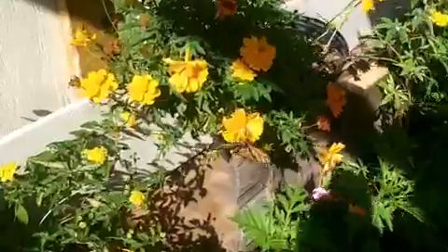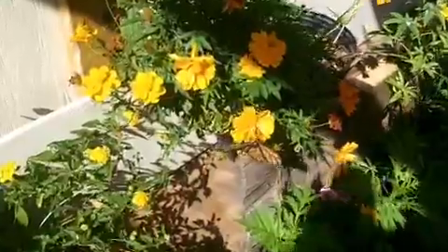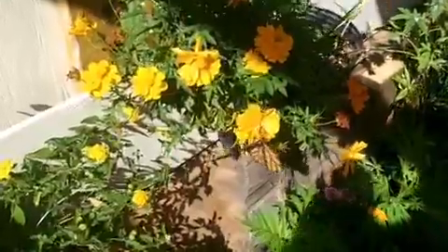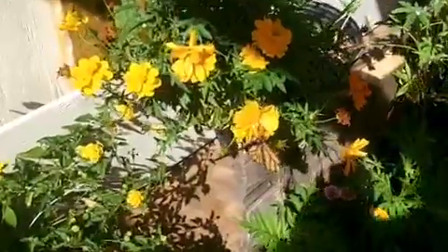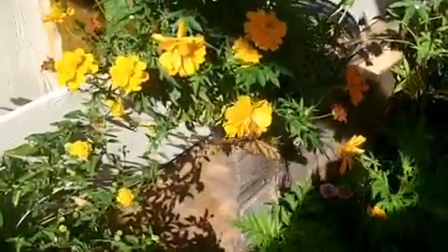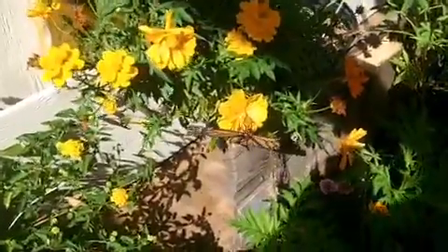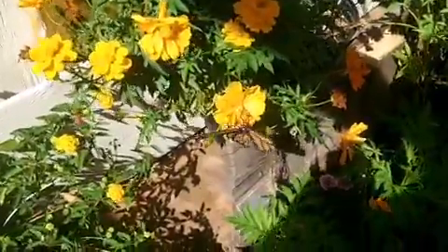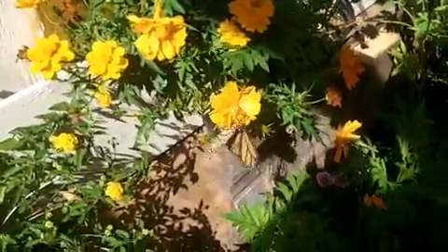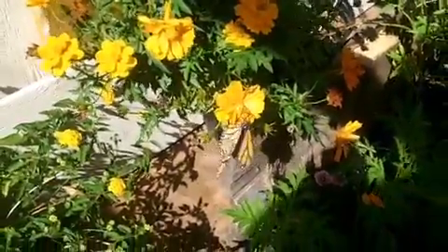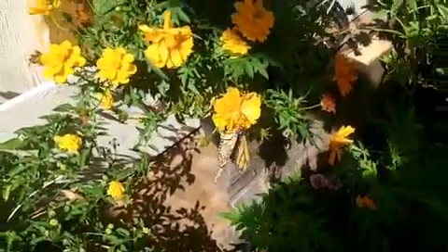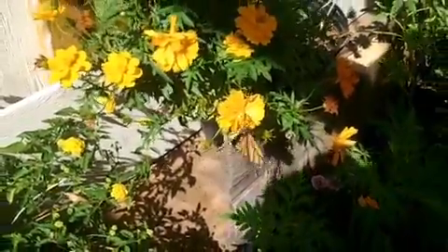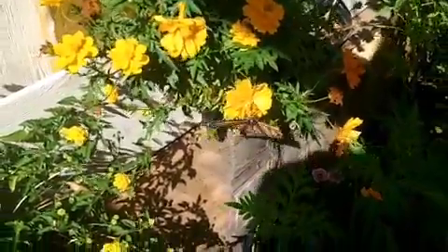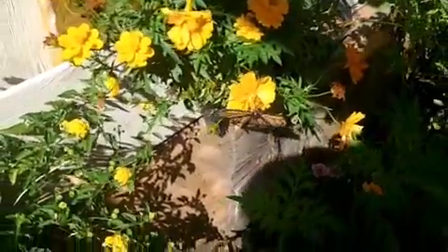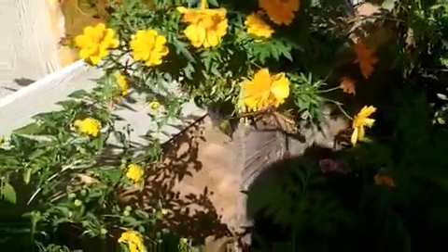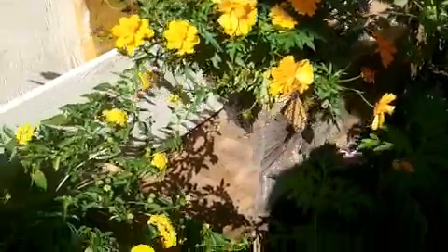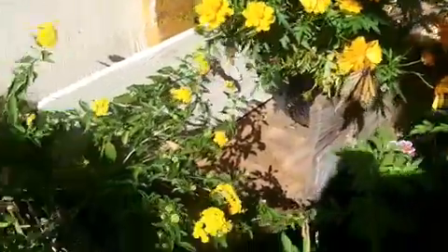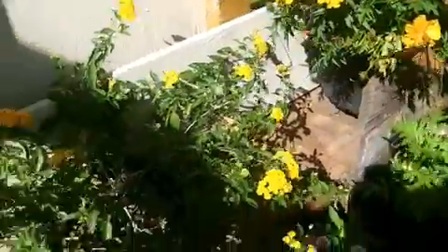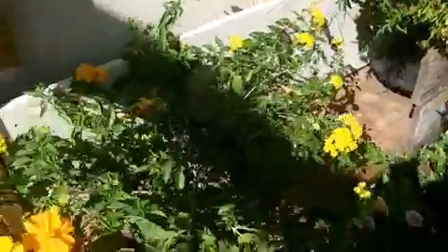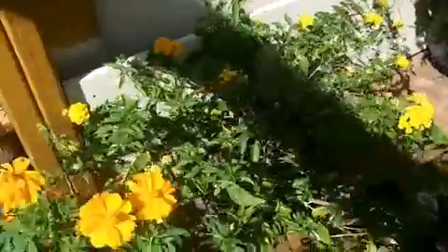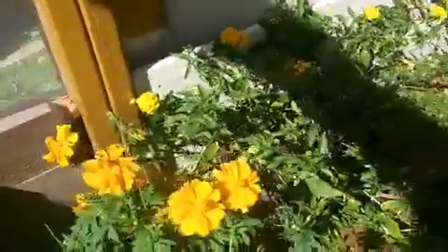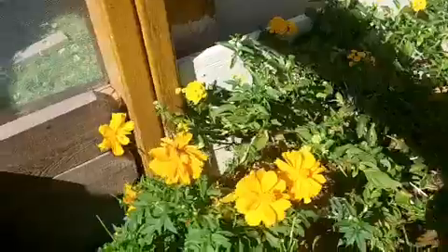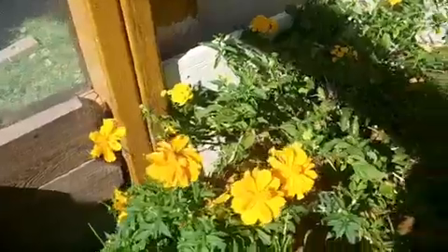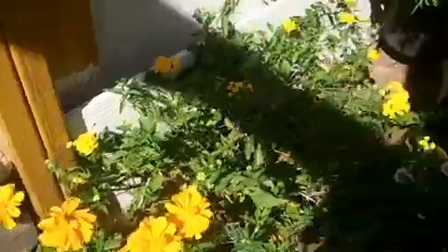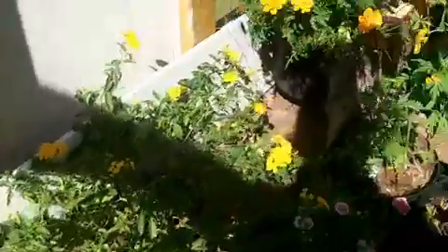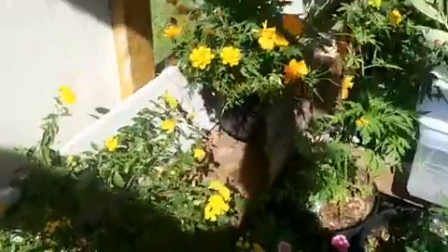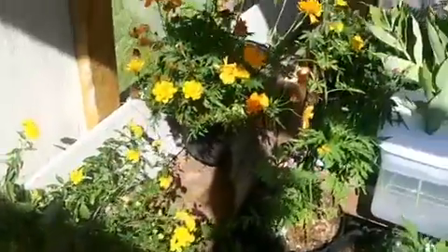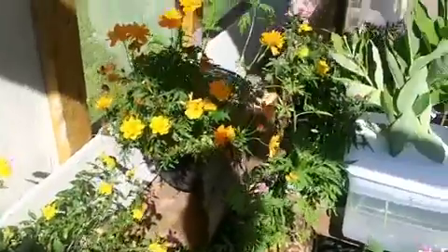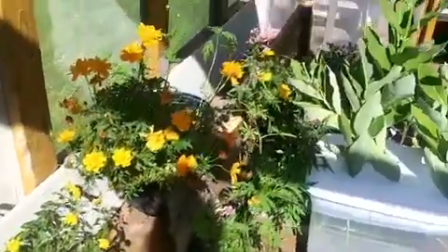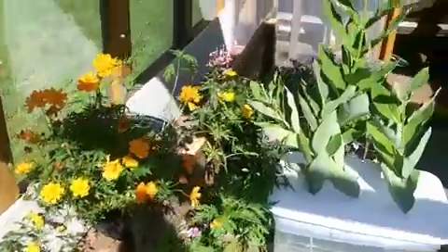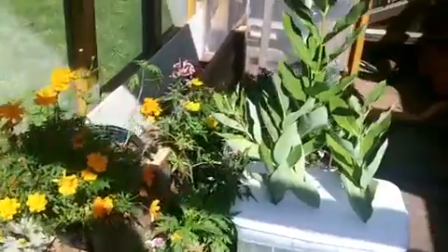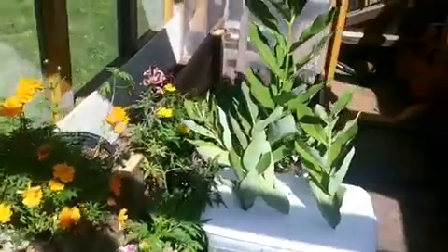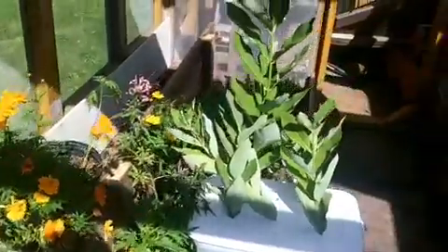A lot of them are already hatching. She's just been very prolific in laying eggs and it's been working out real good.